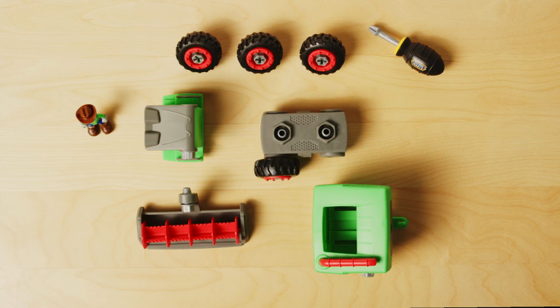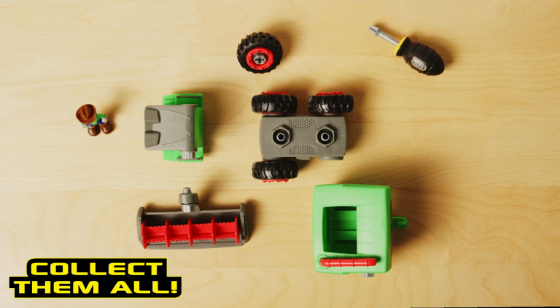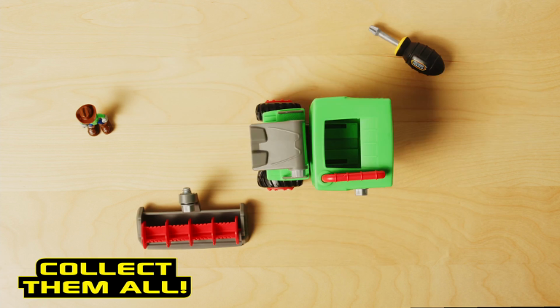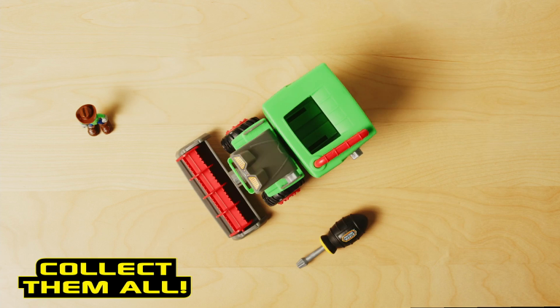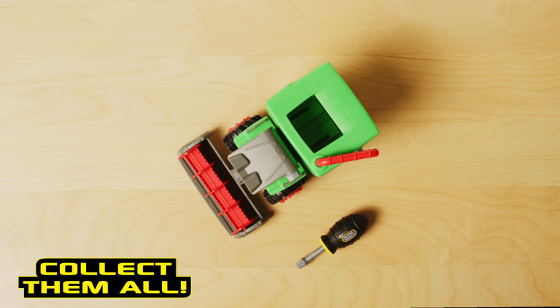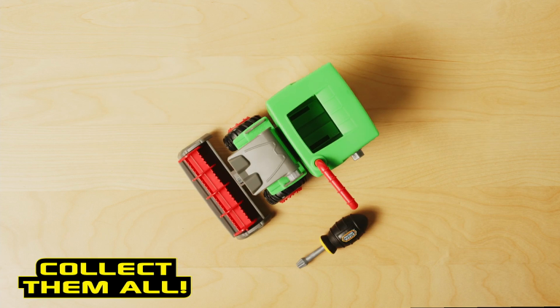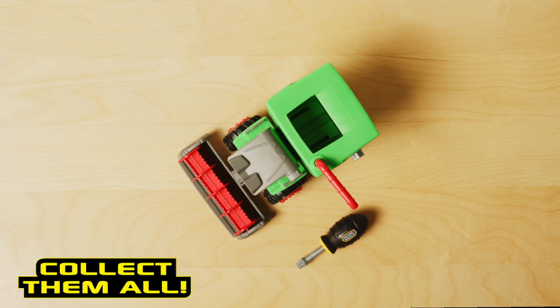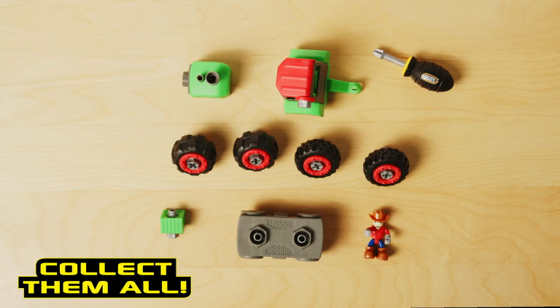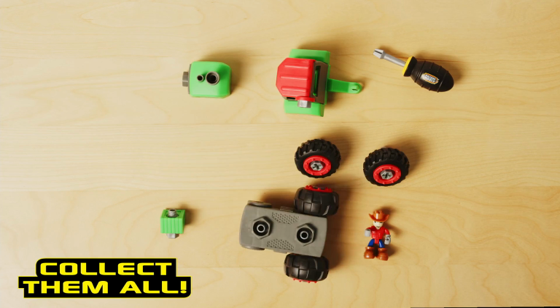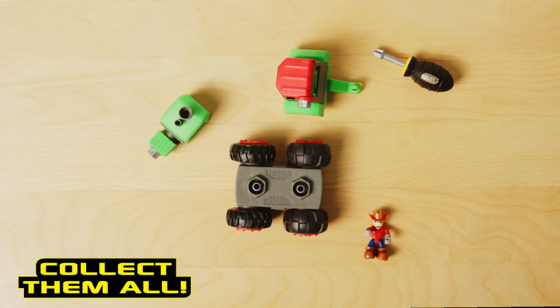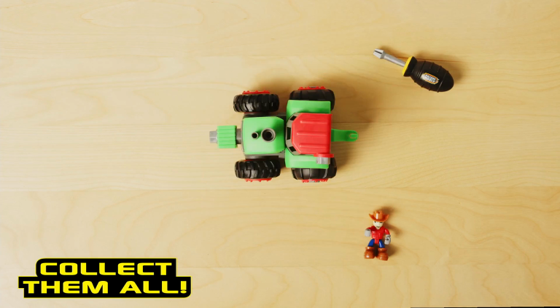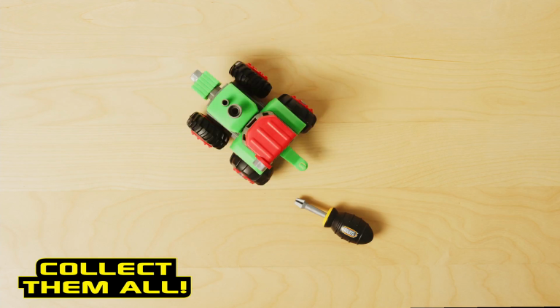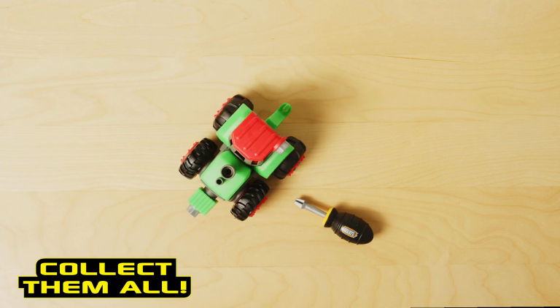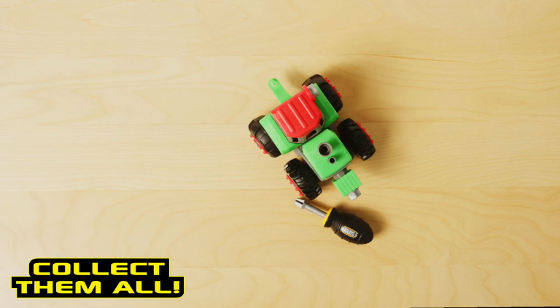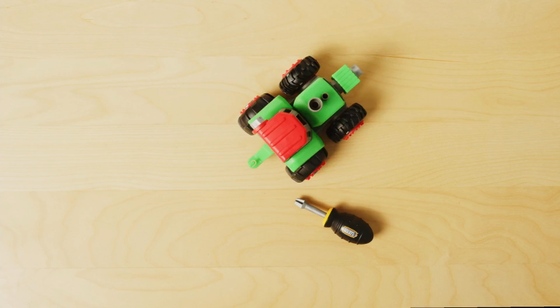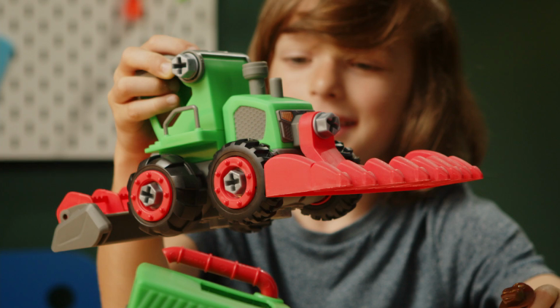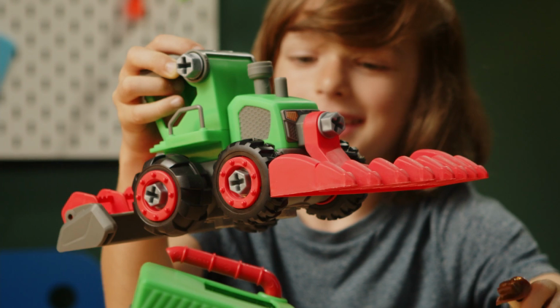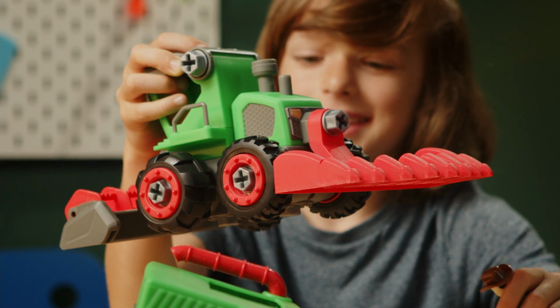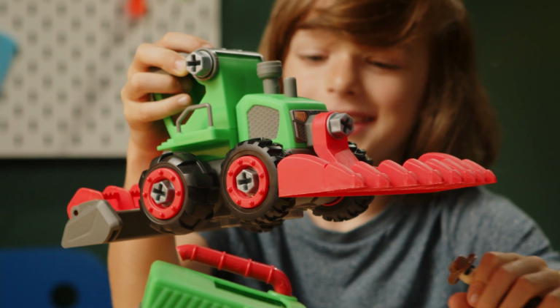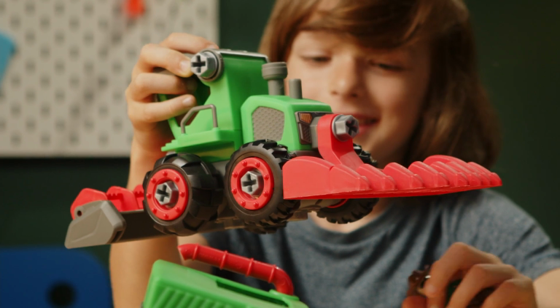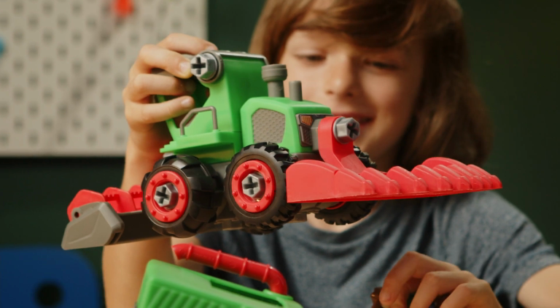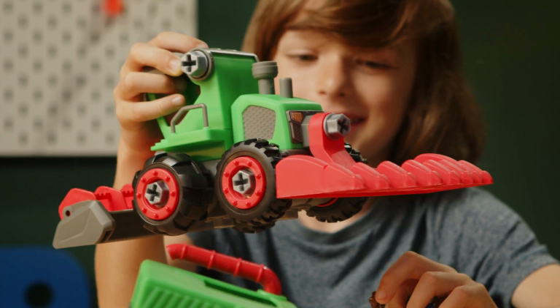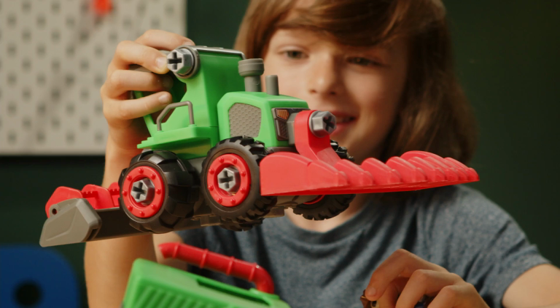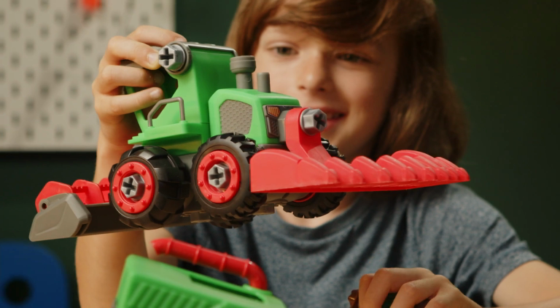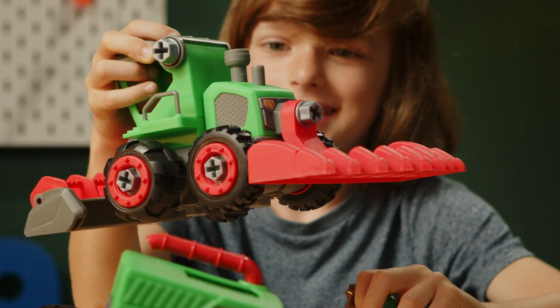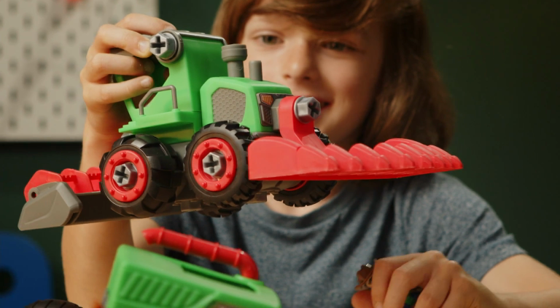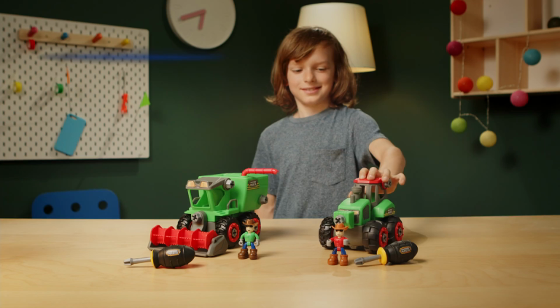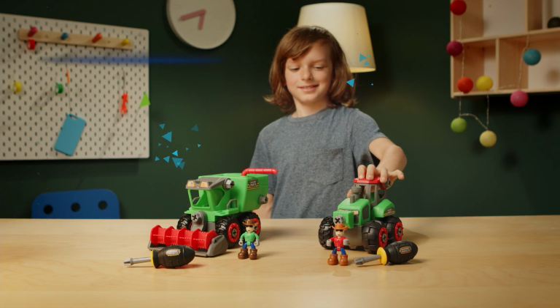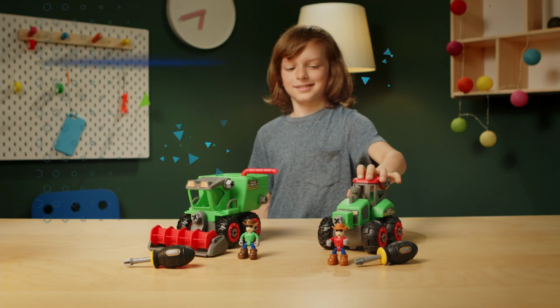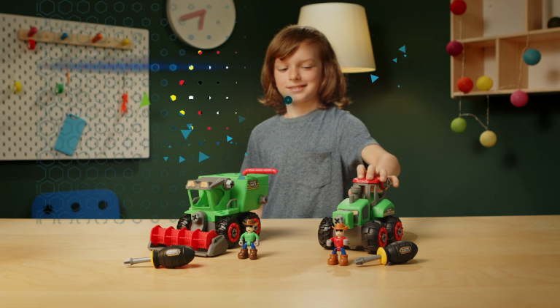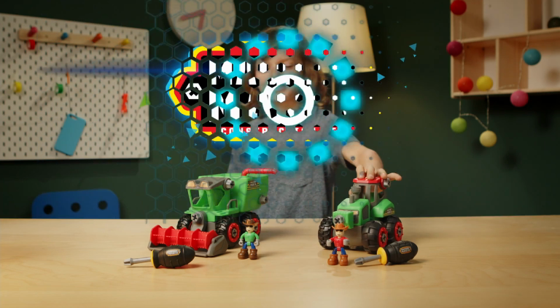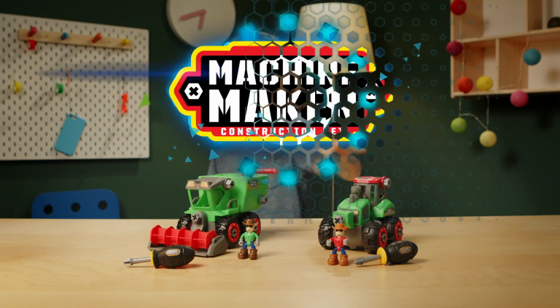Customize and mix and match all the machines from different sets. Build your own fantastic machines!